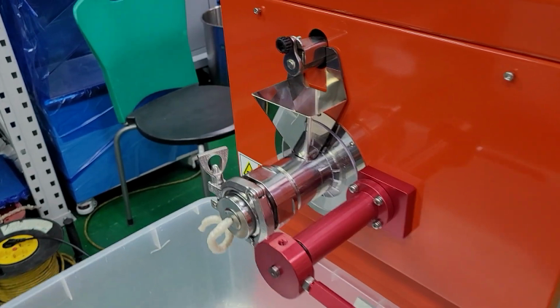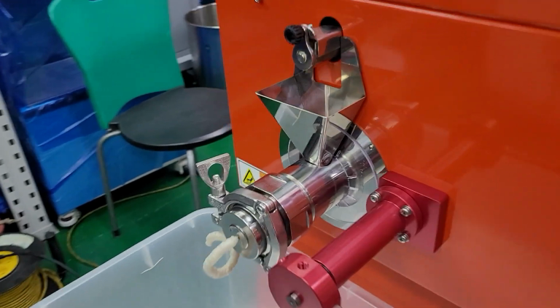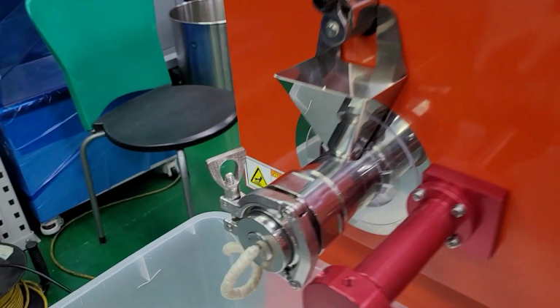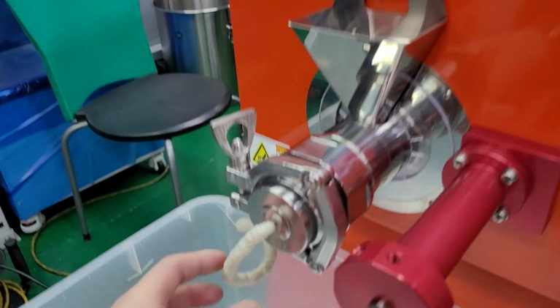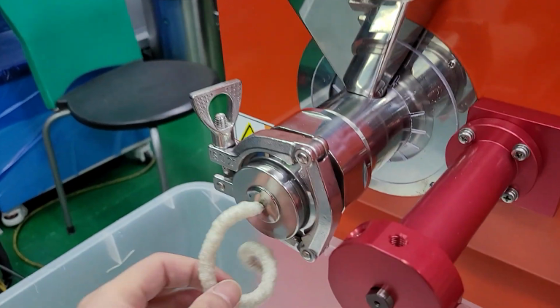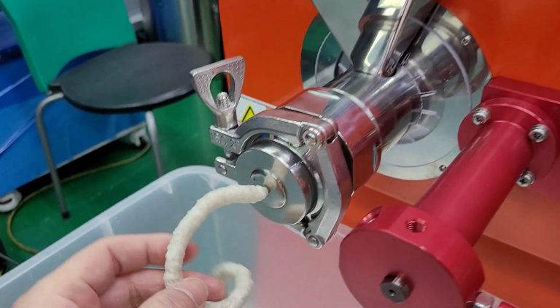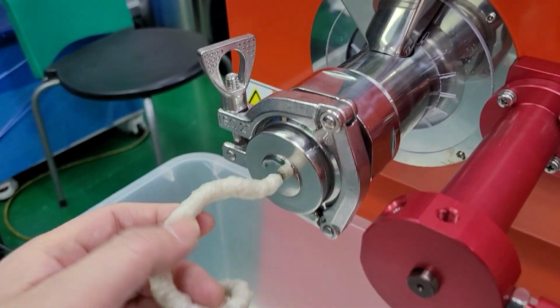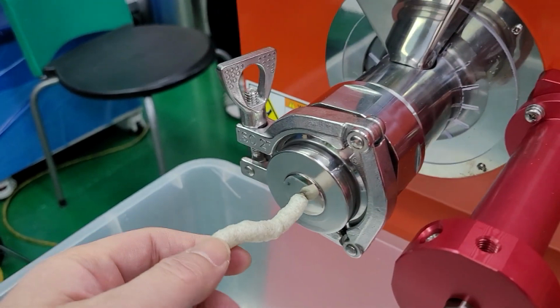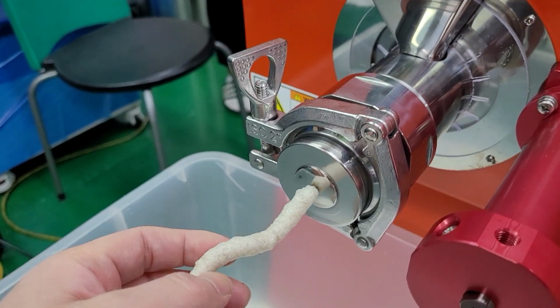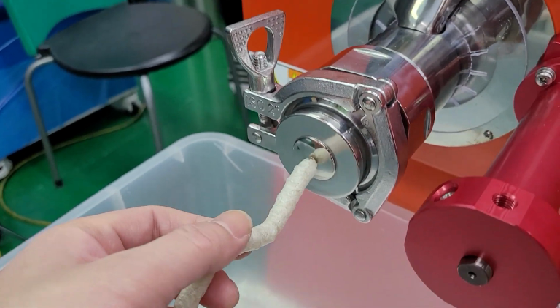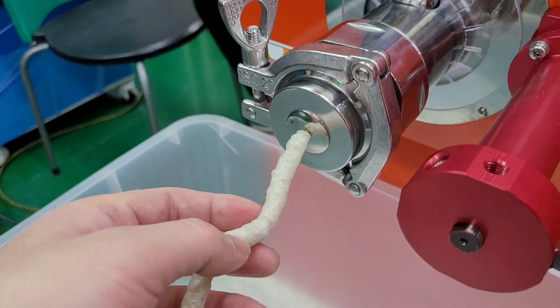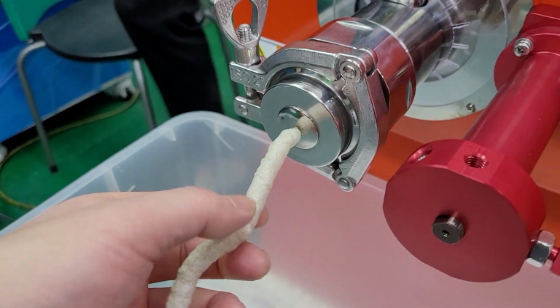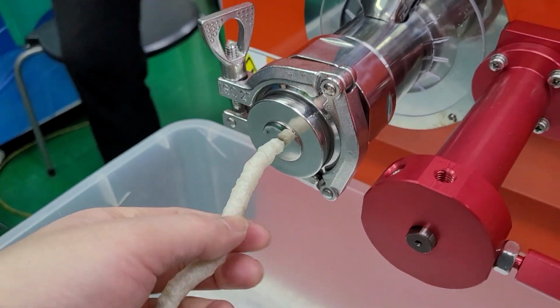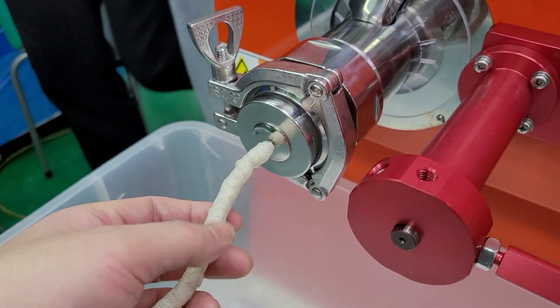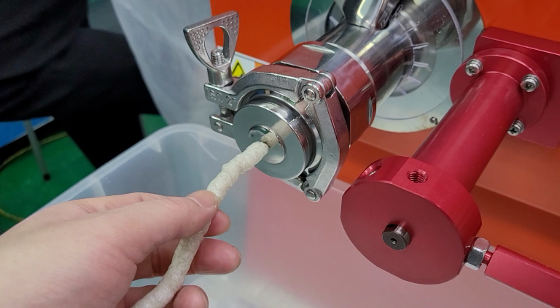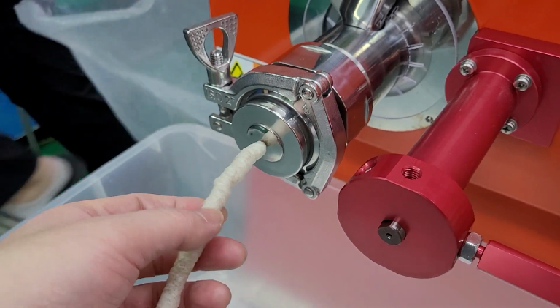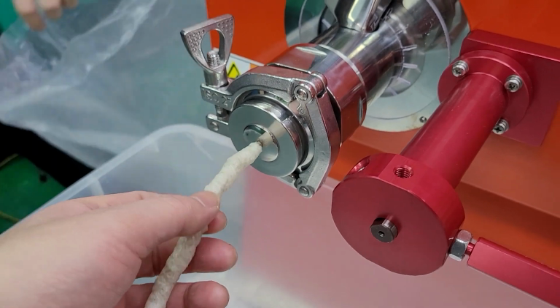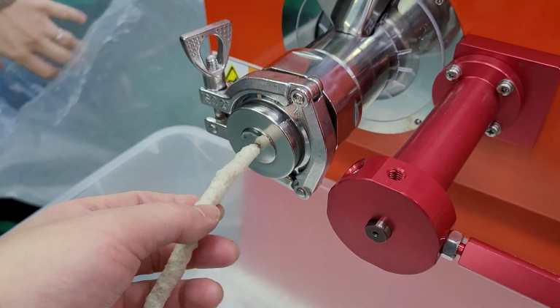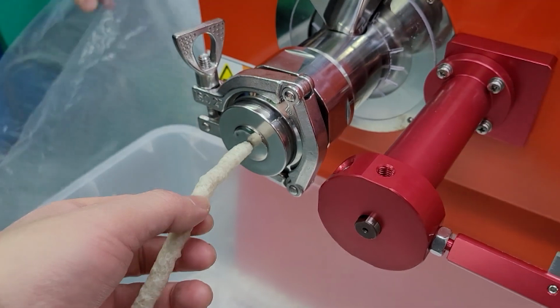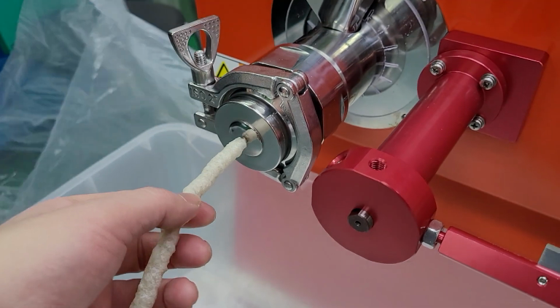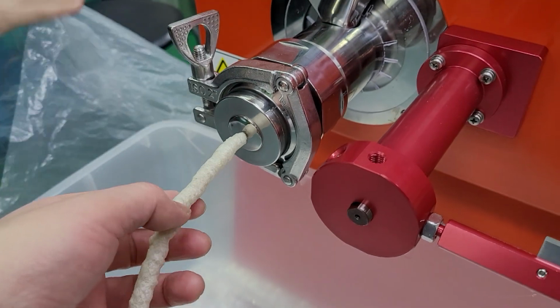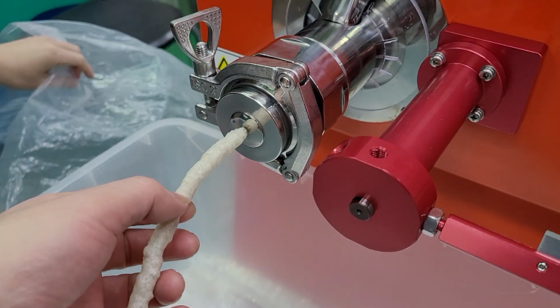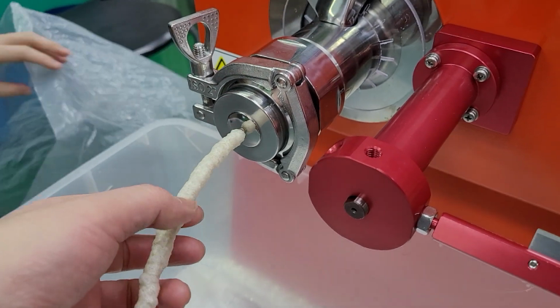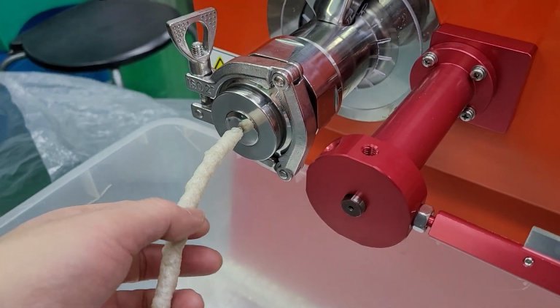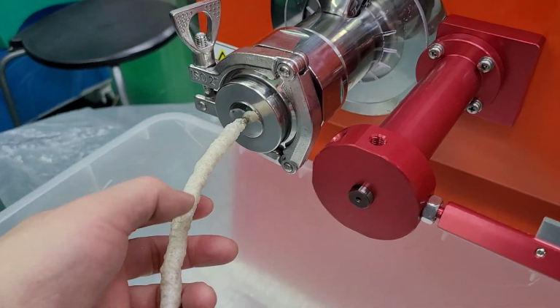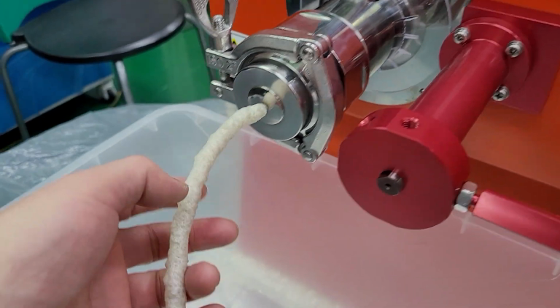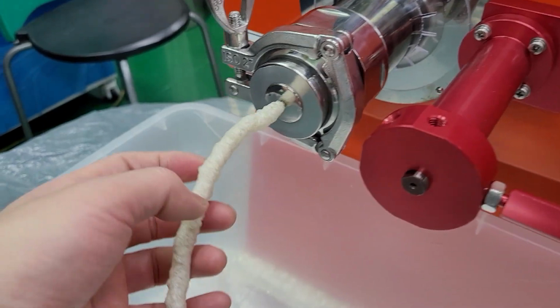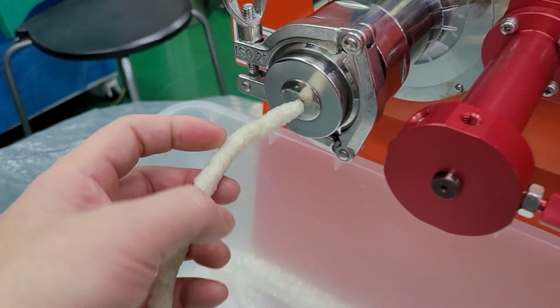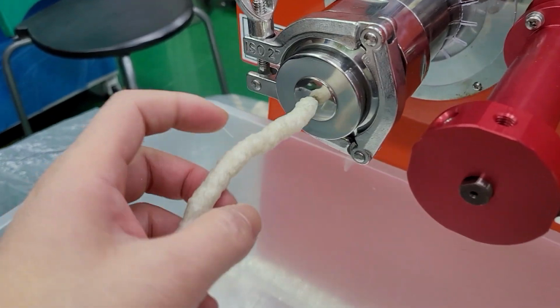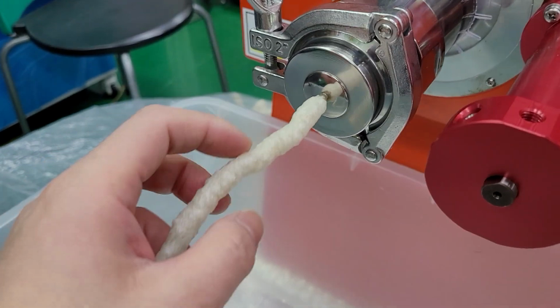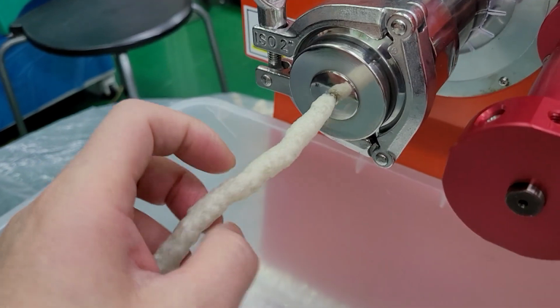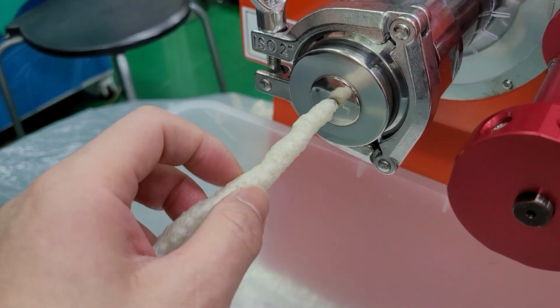It's the first time. It's not puffed well. It's the moisture there.